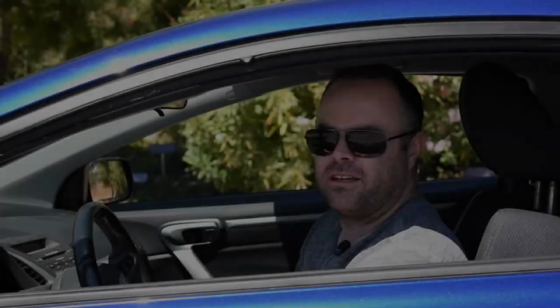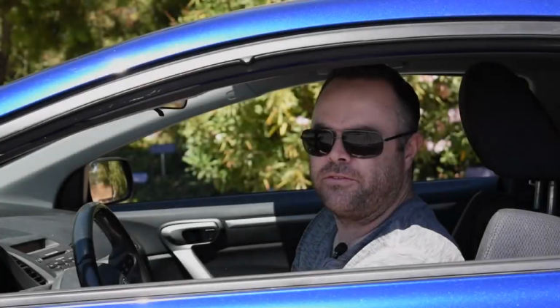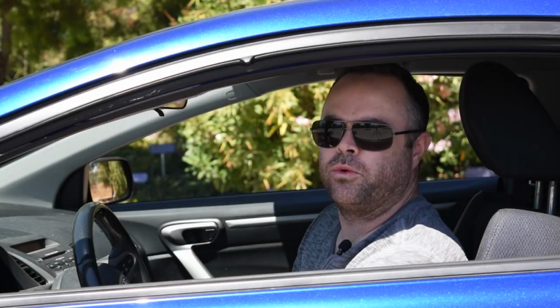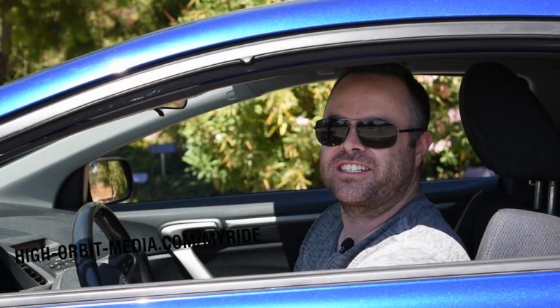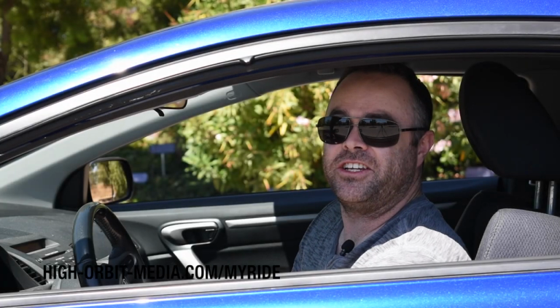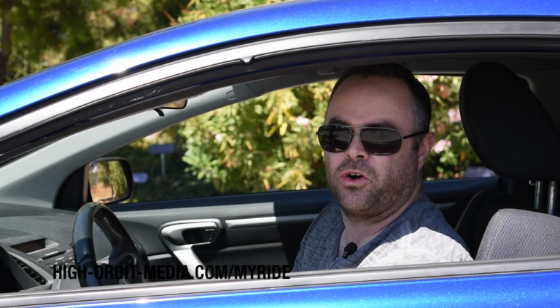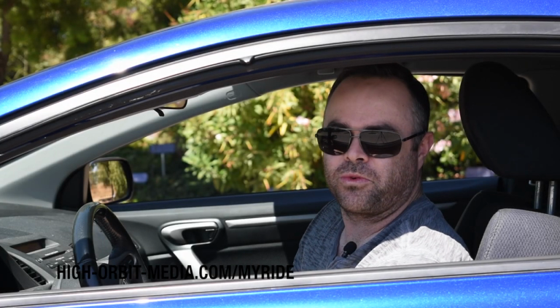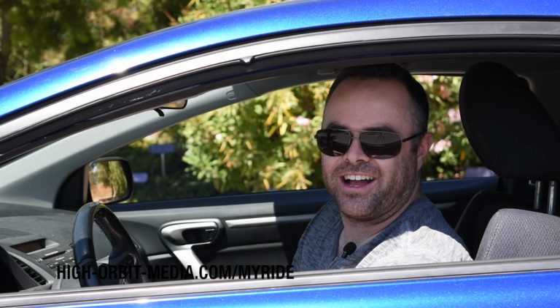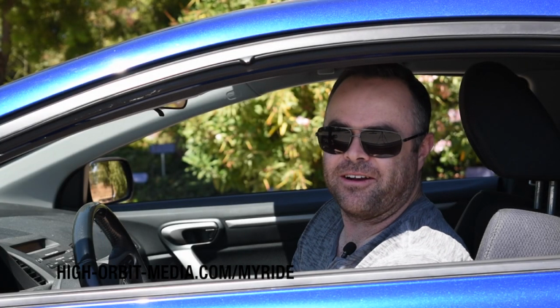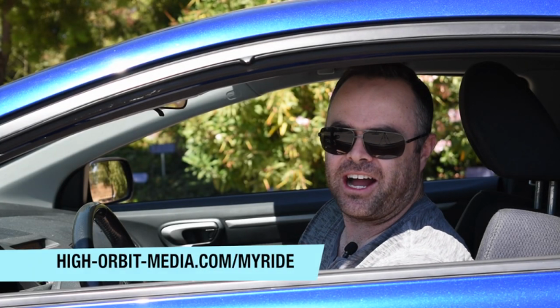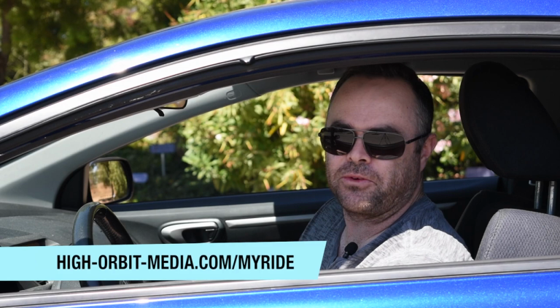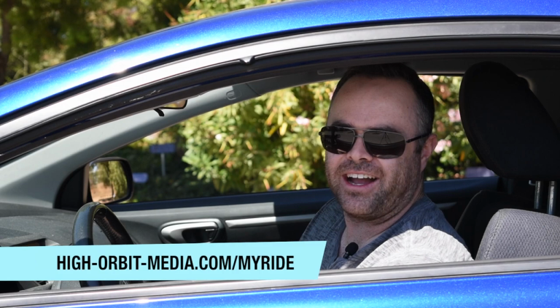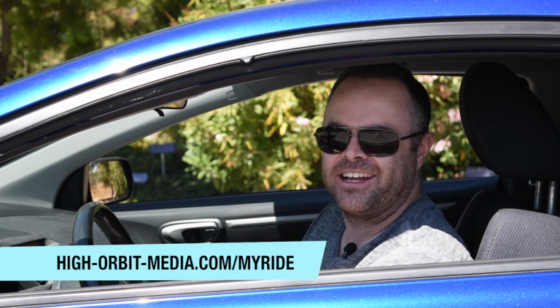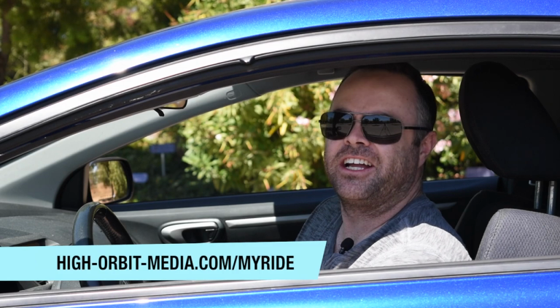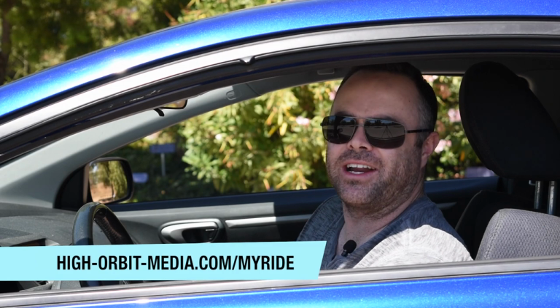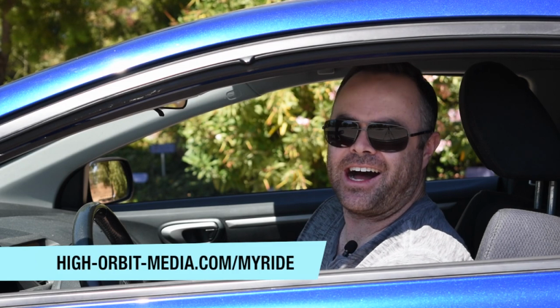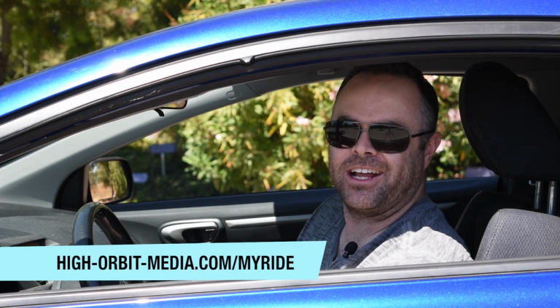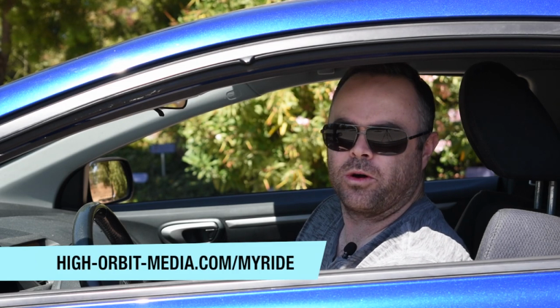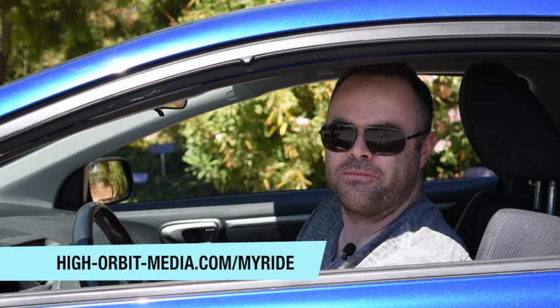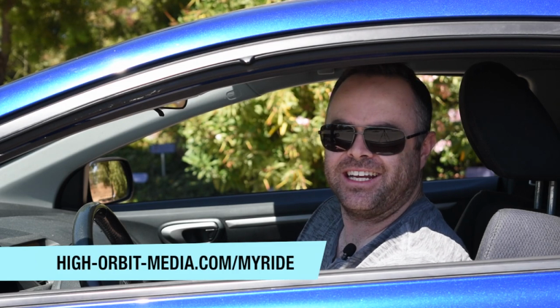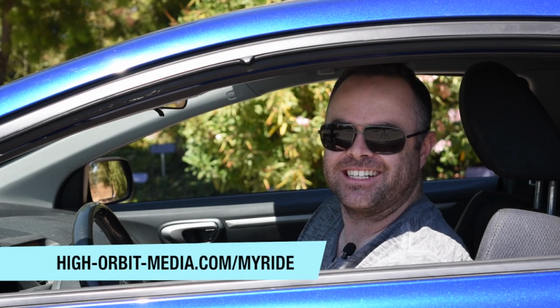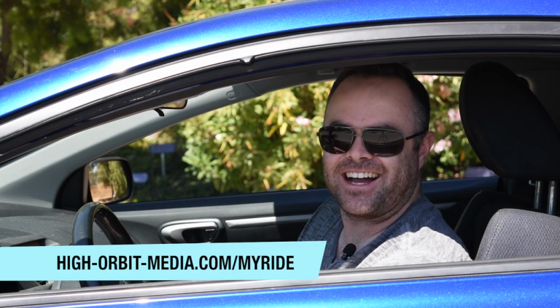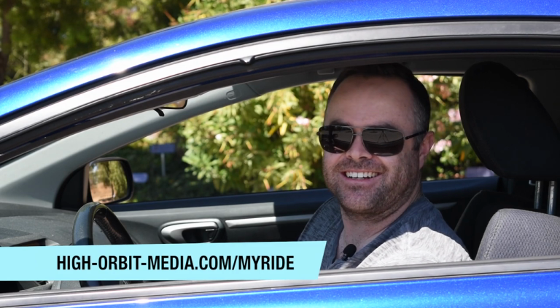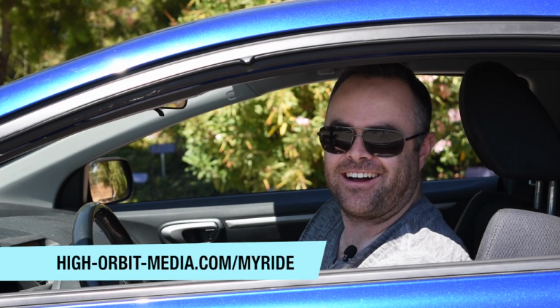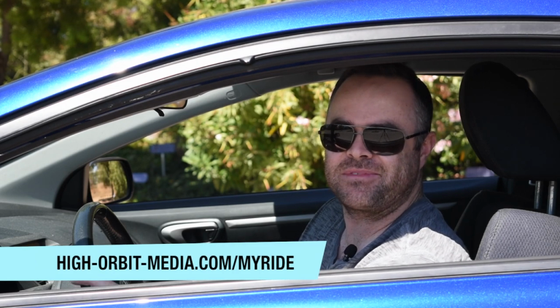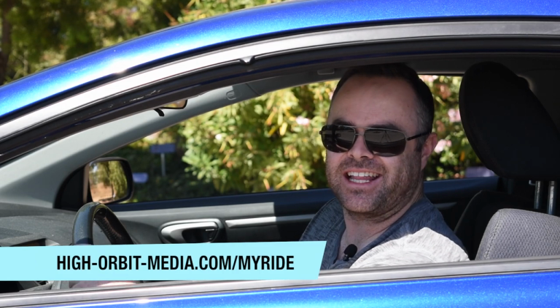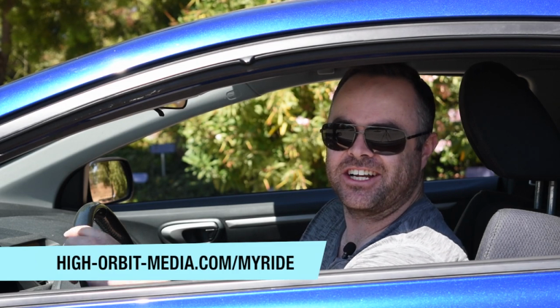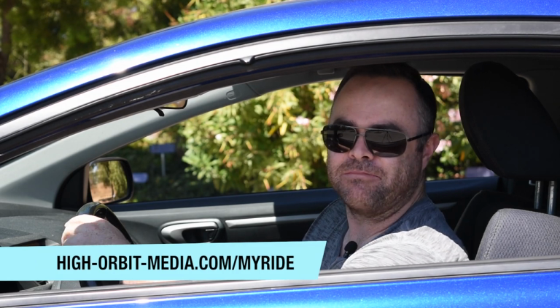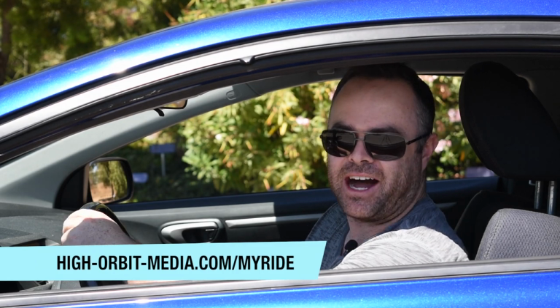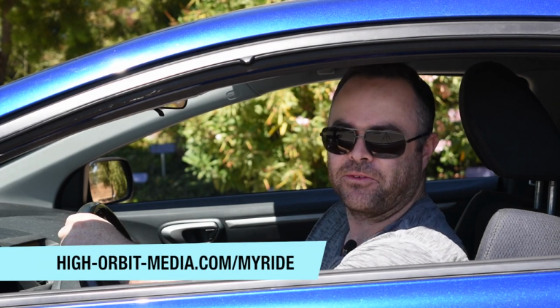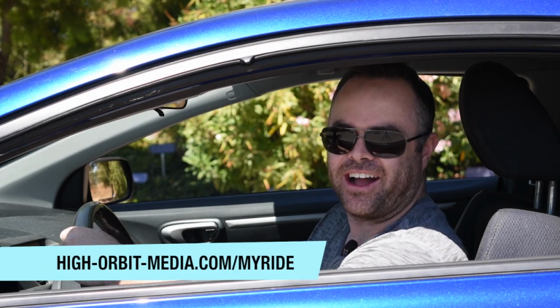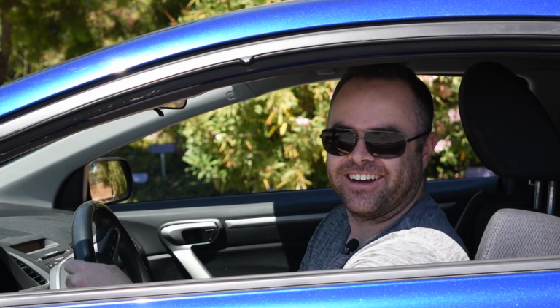If you want to see your ride on My Ride, go to highorbitmedia.com/myride.